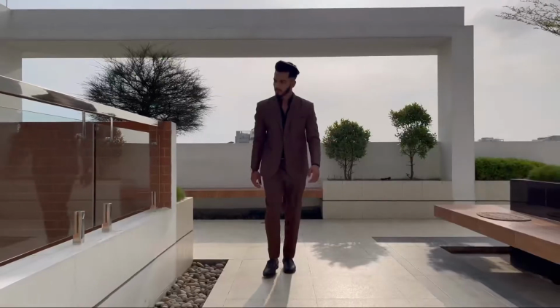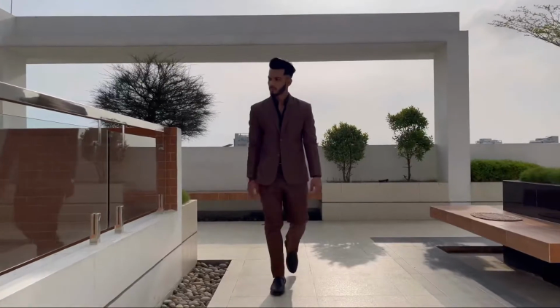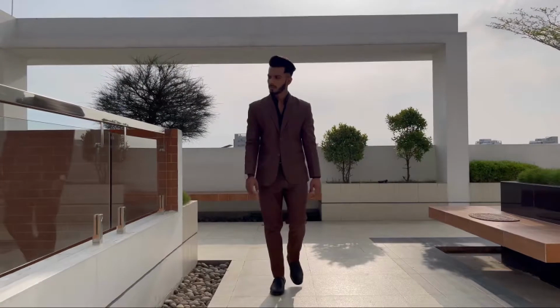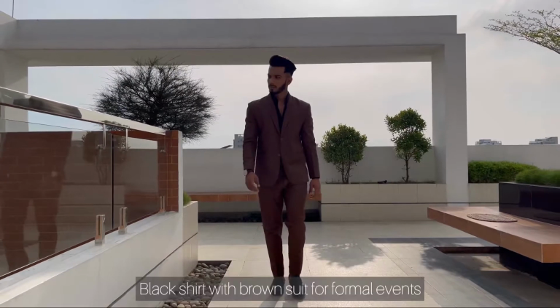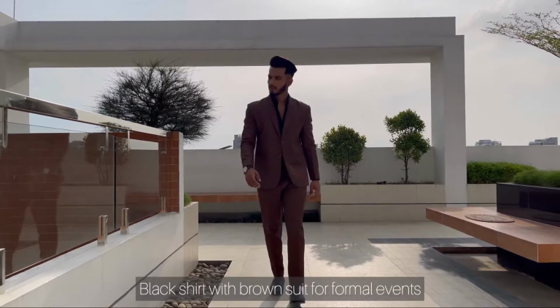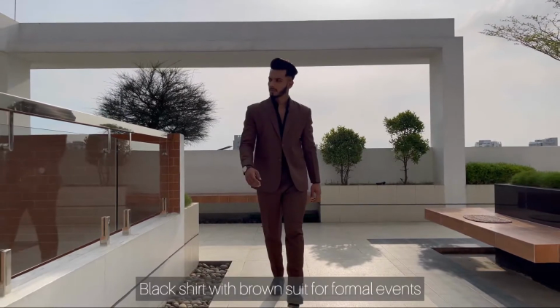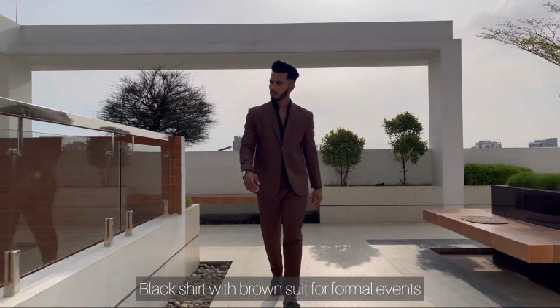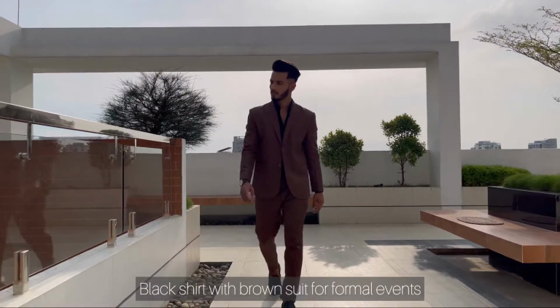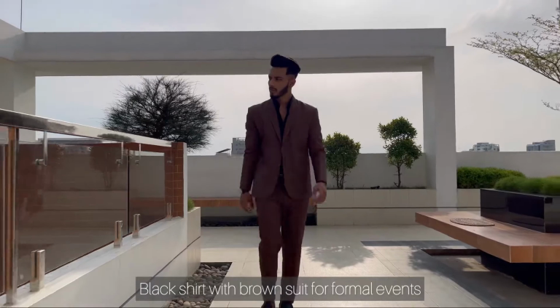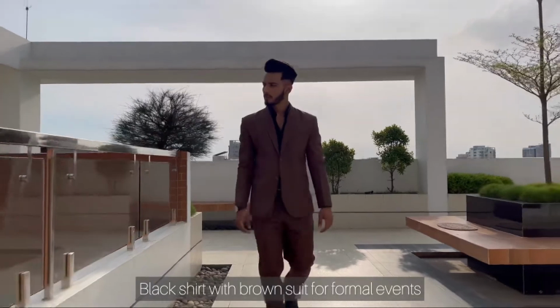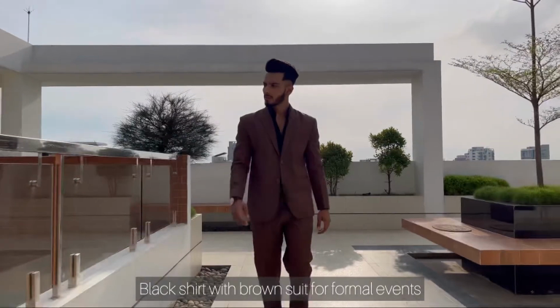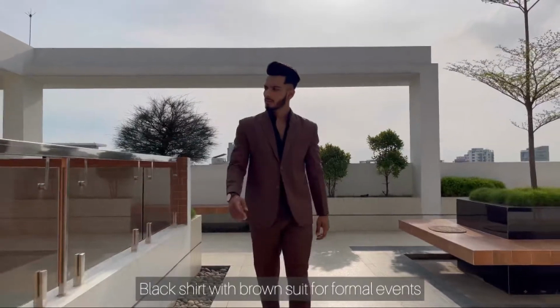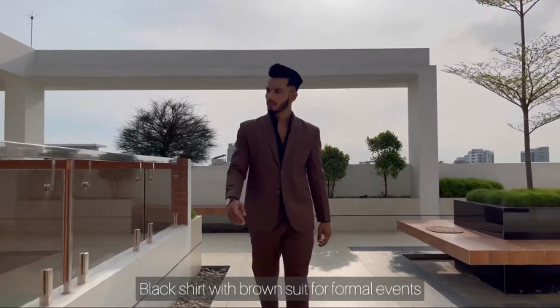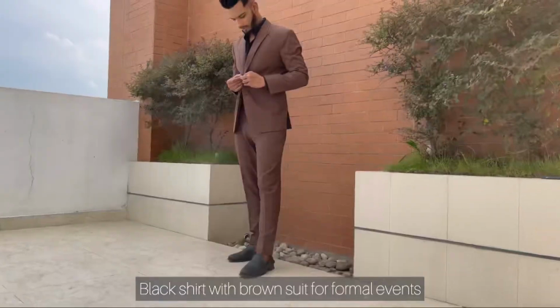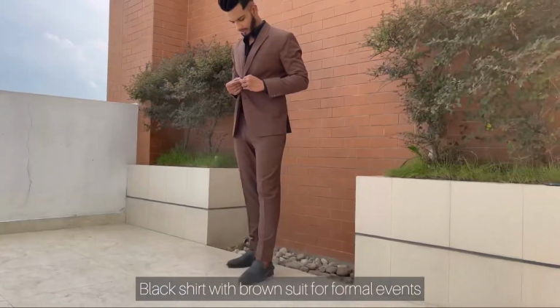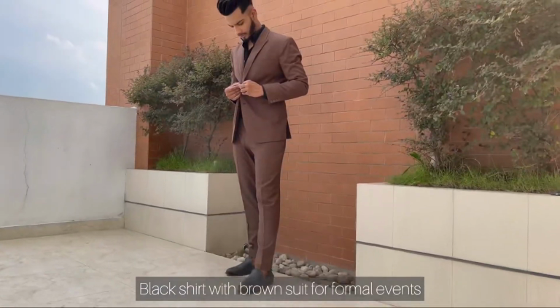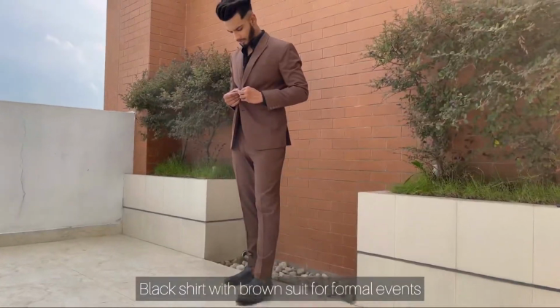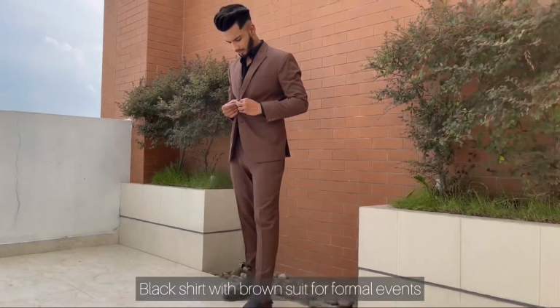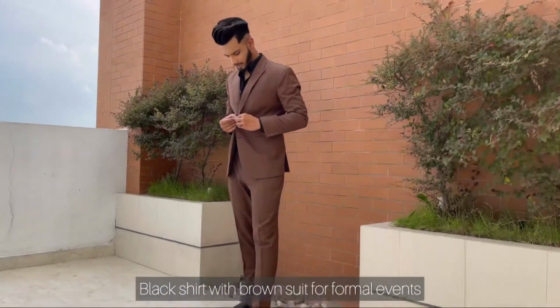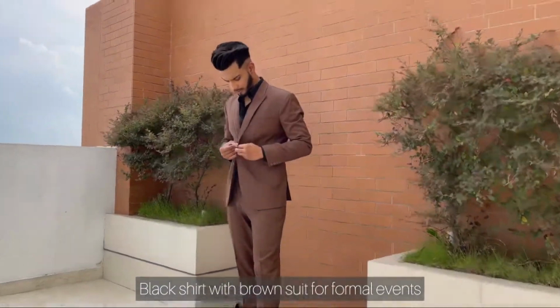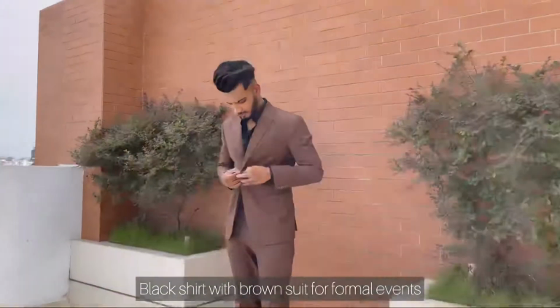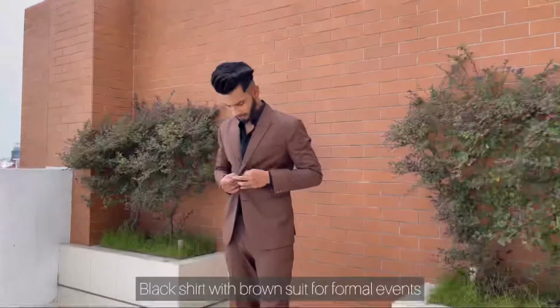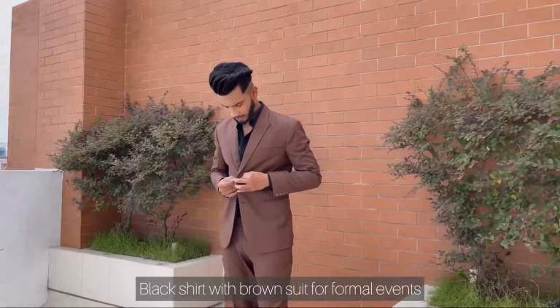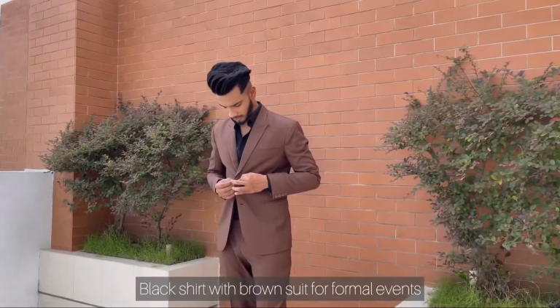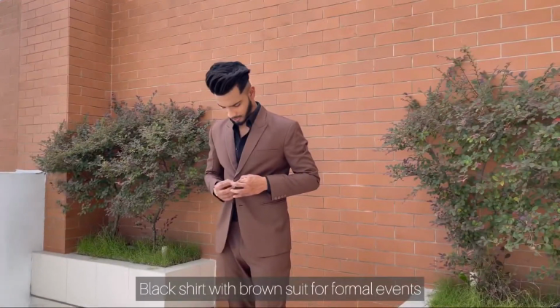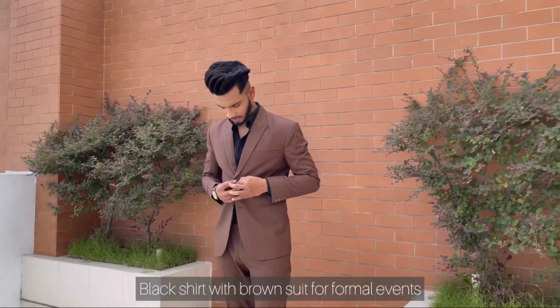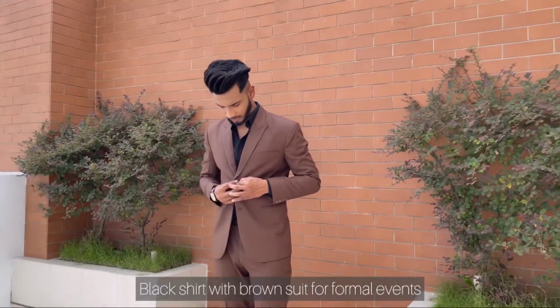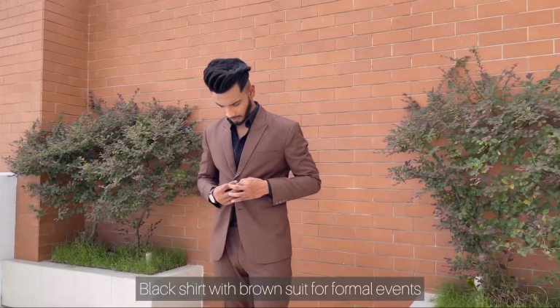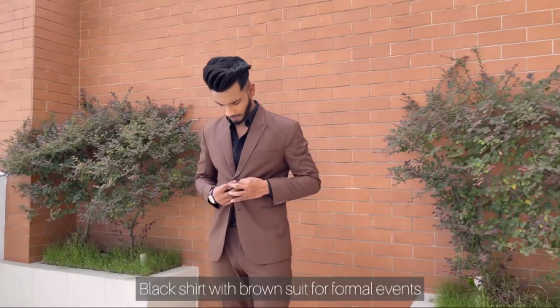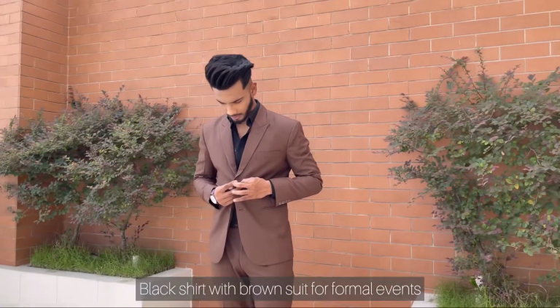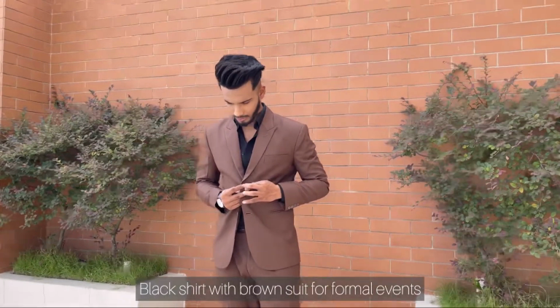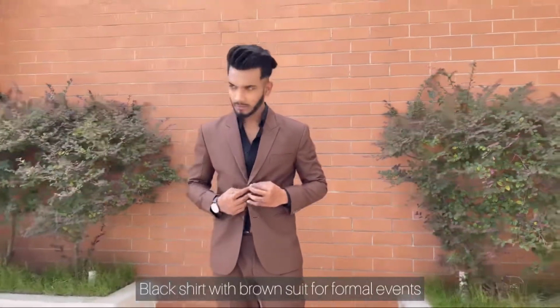Black shirt and brown suit — this combination is more preferable for formal events.